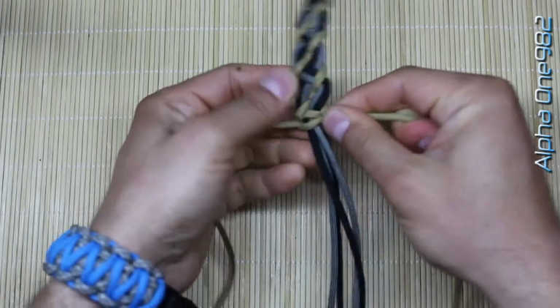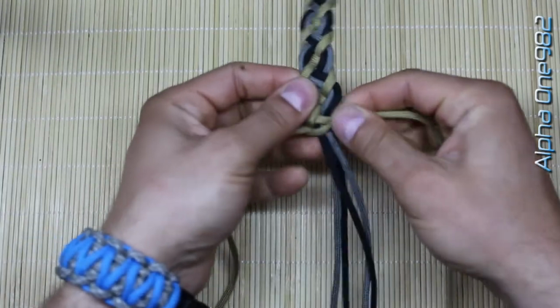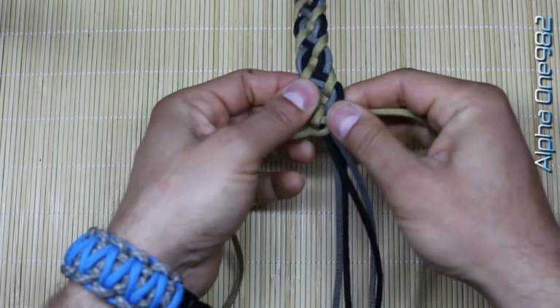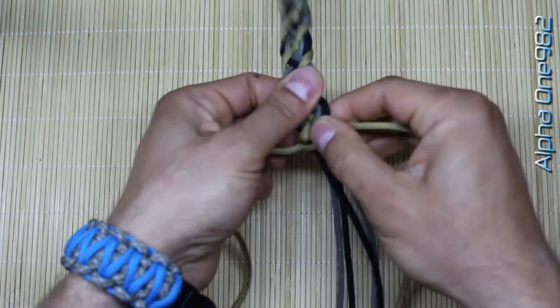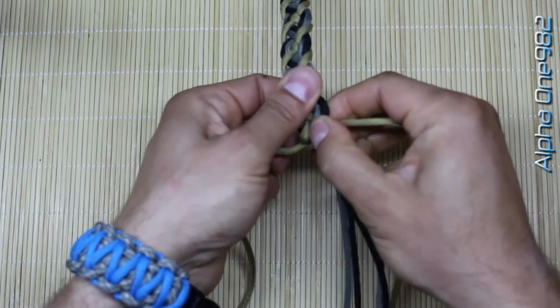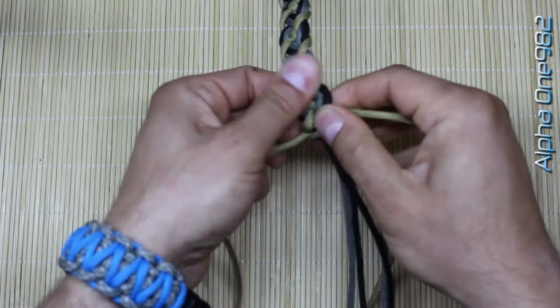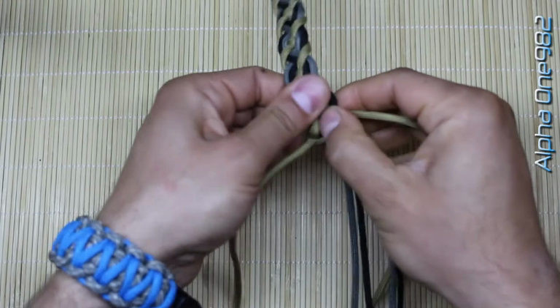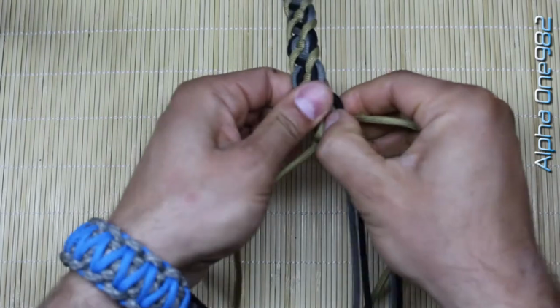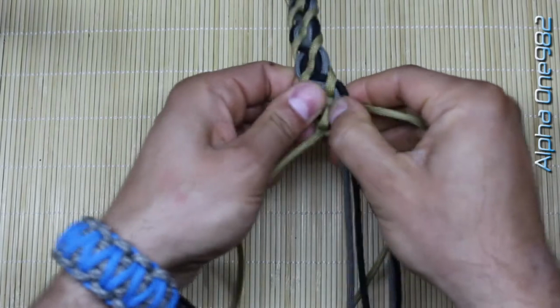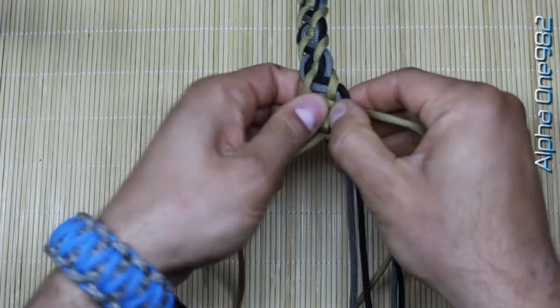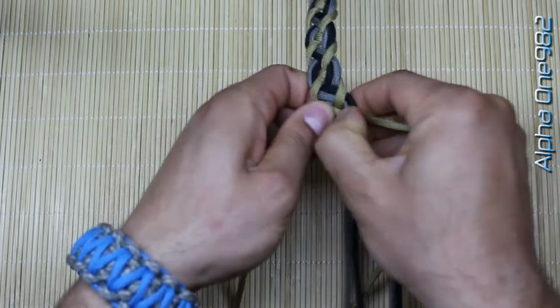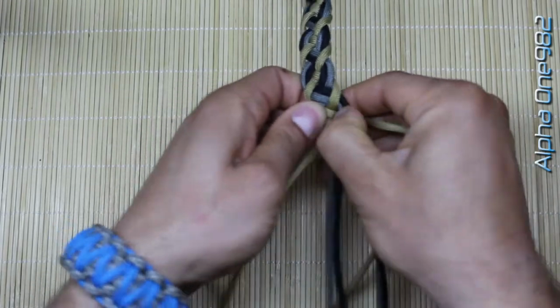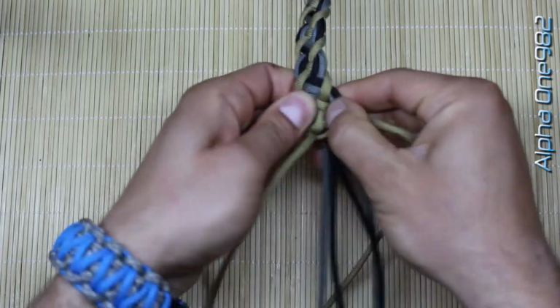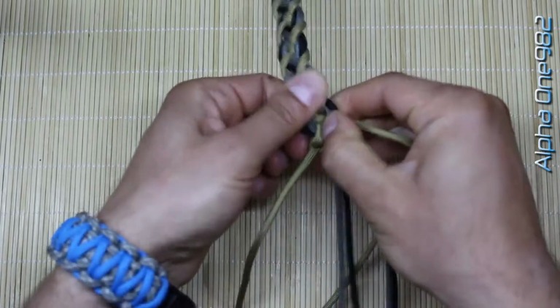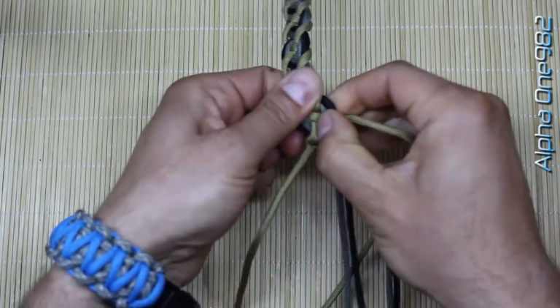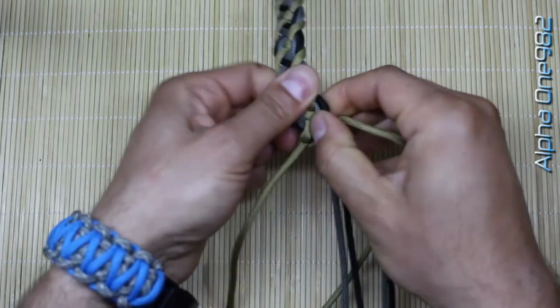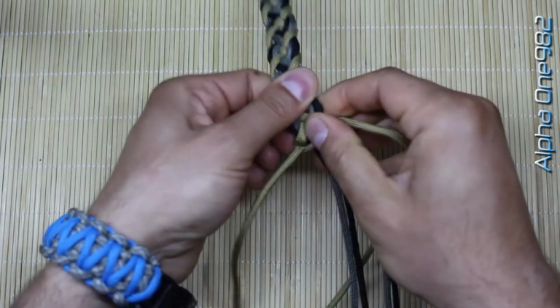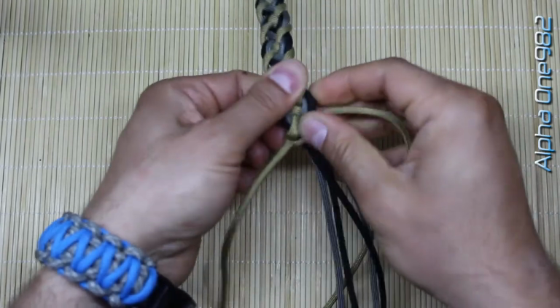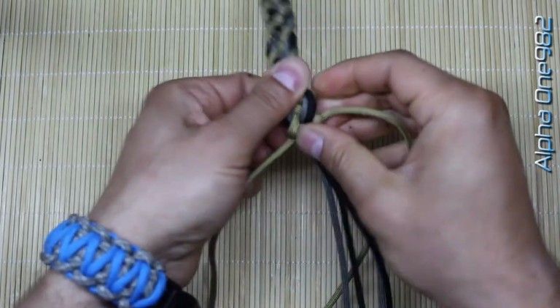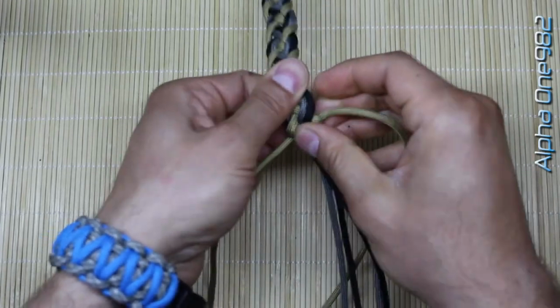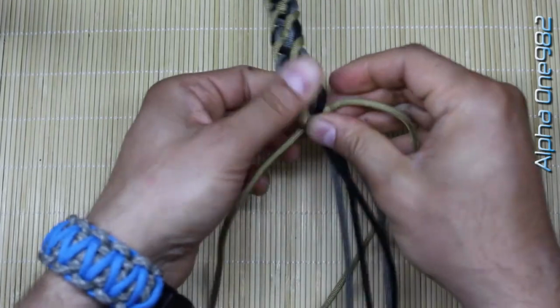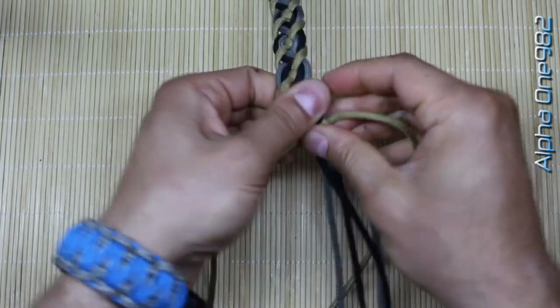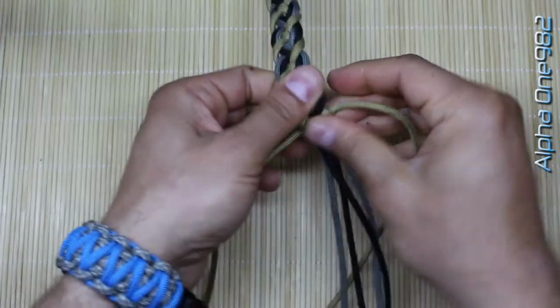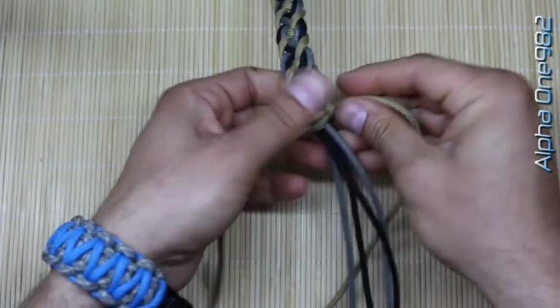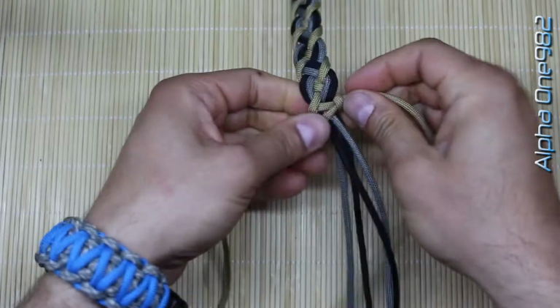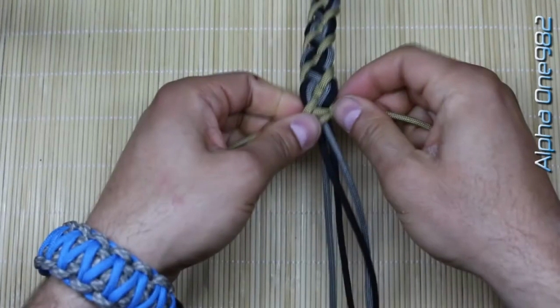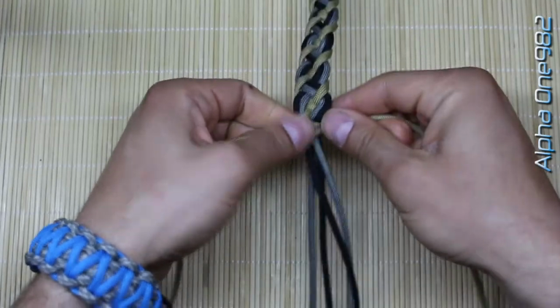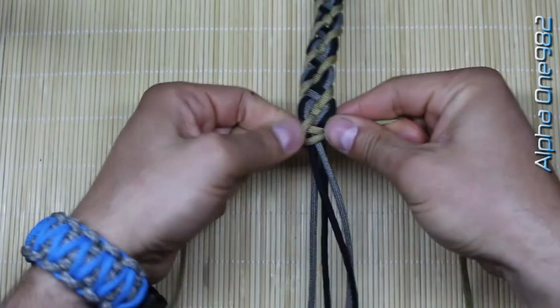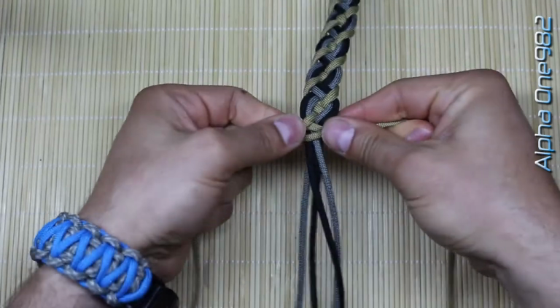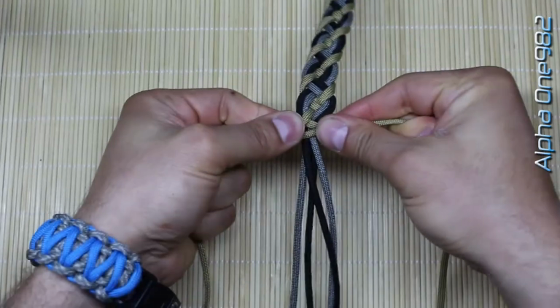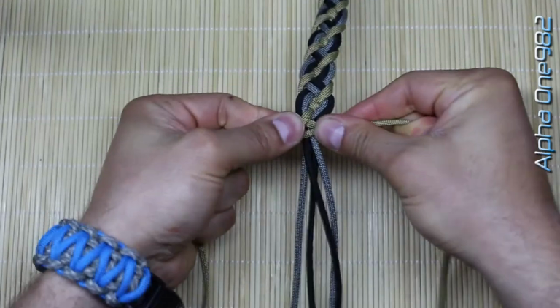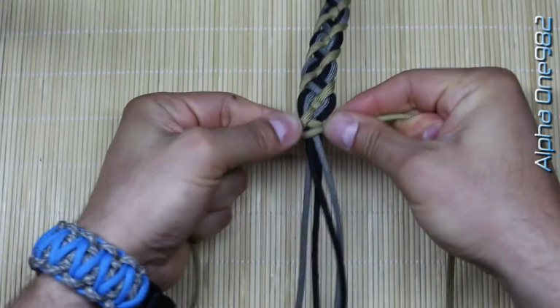Here it is. We have finished and locked the bracelet.